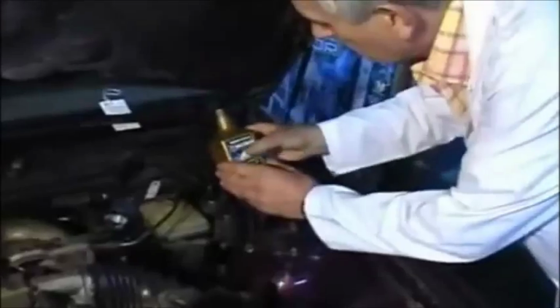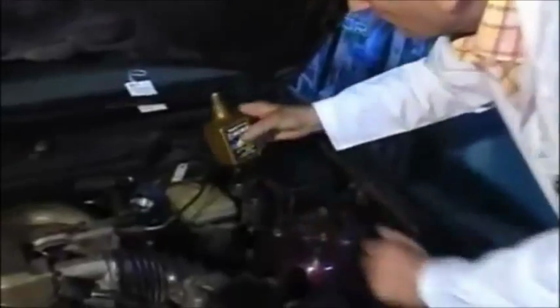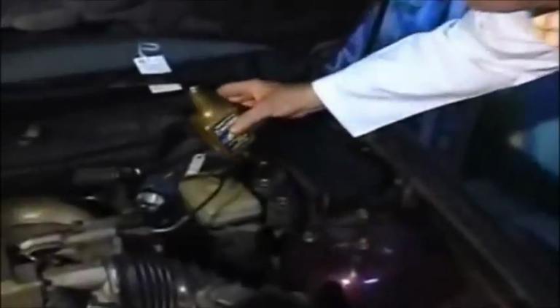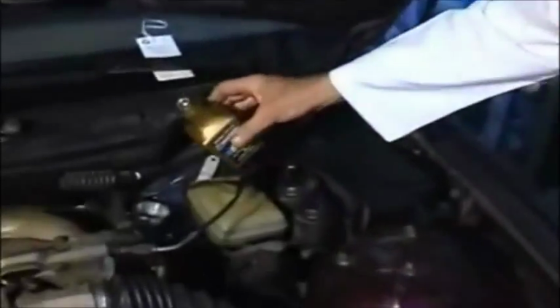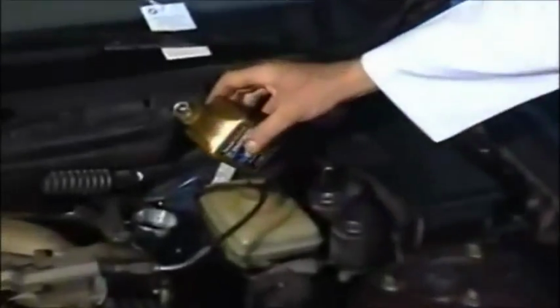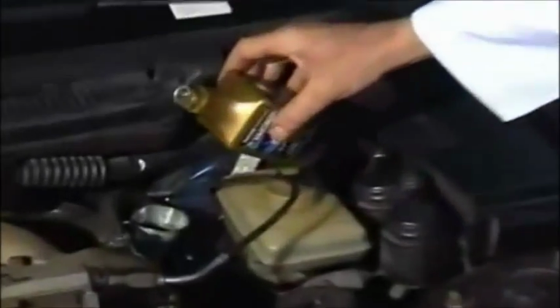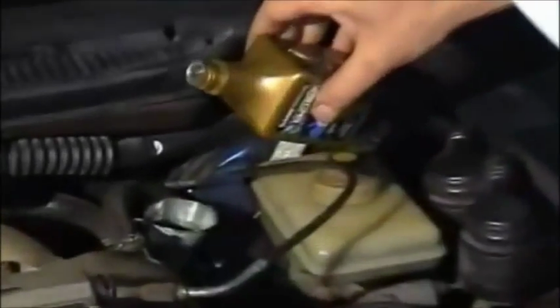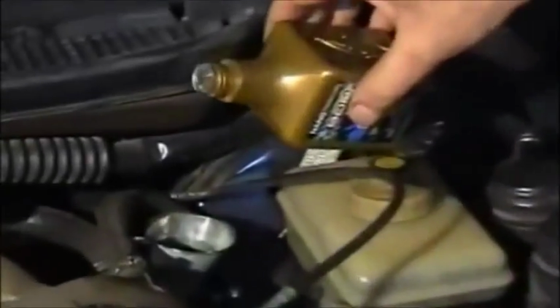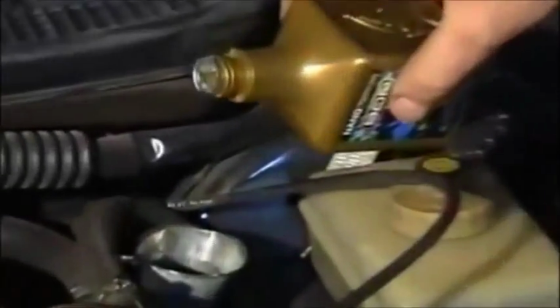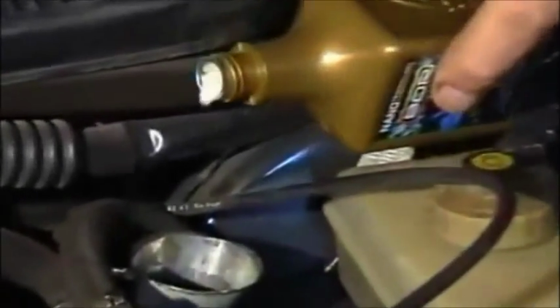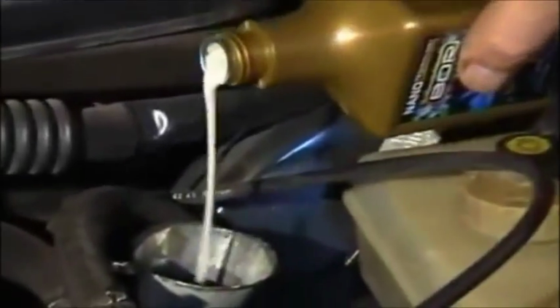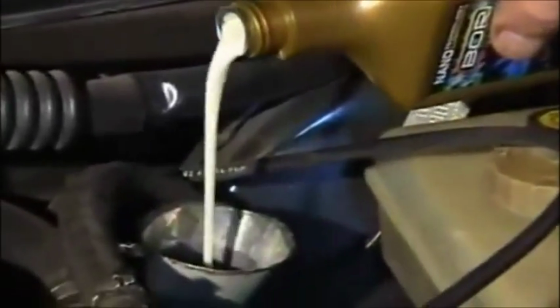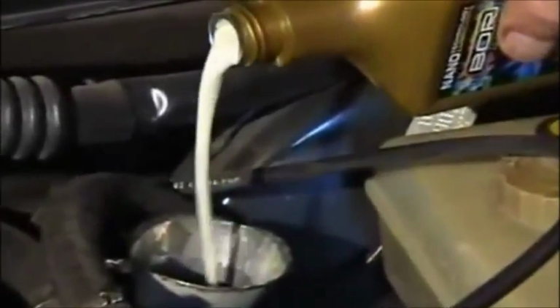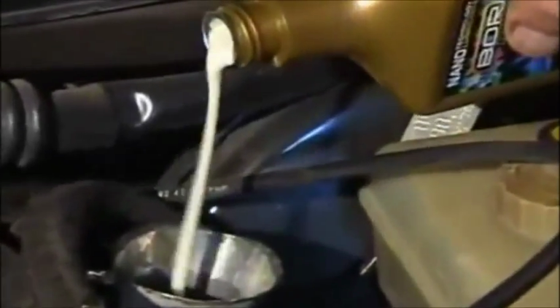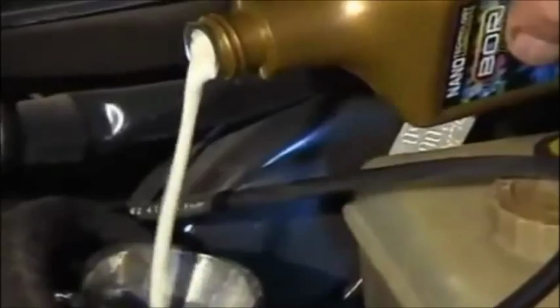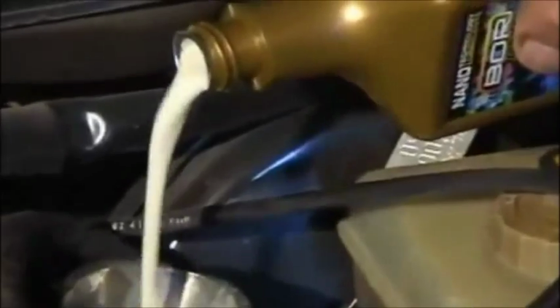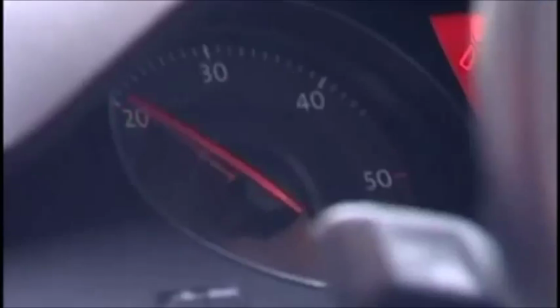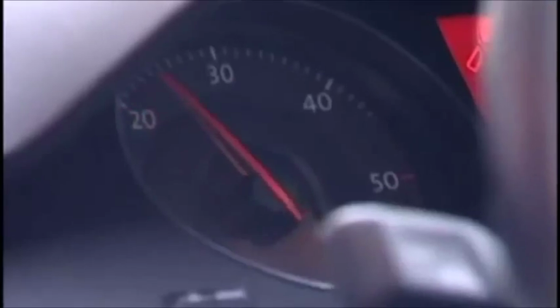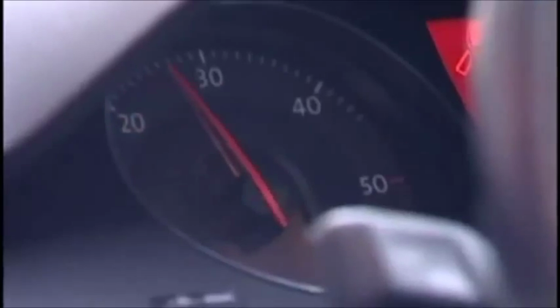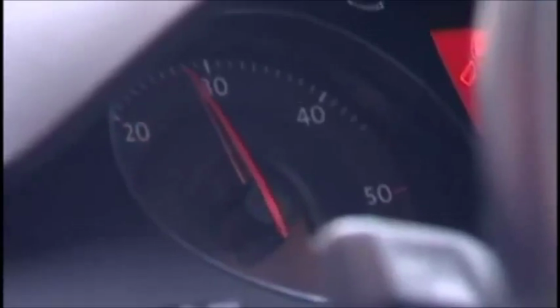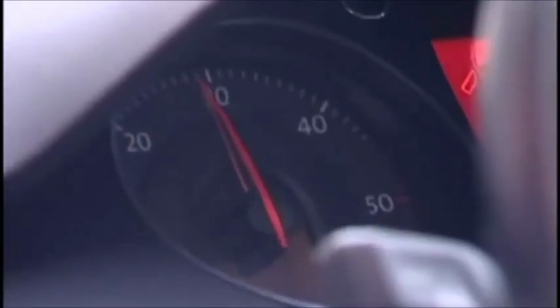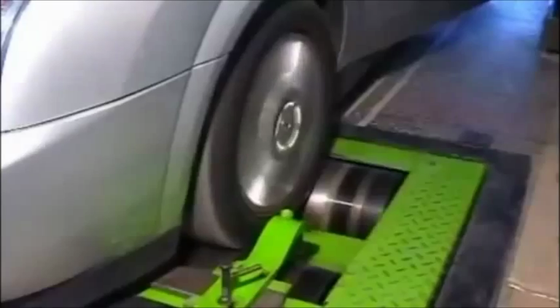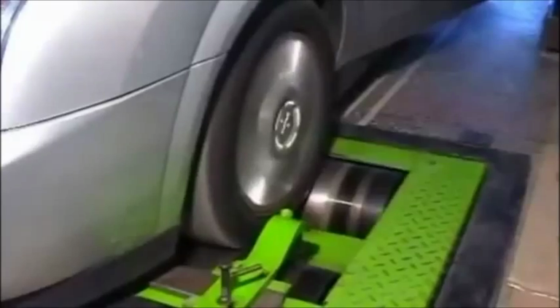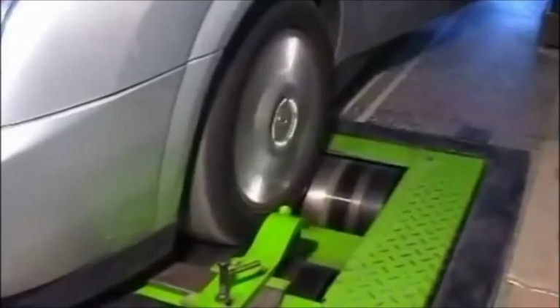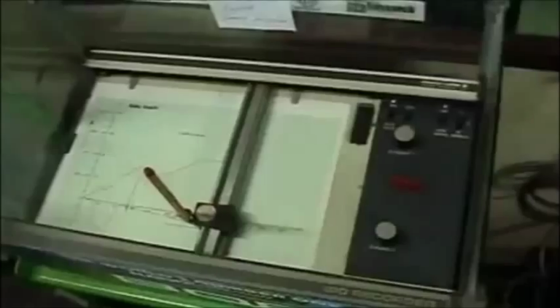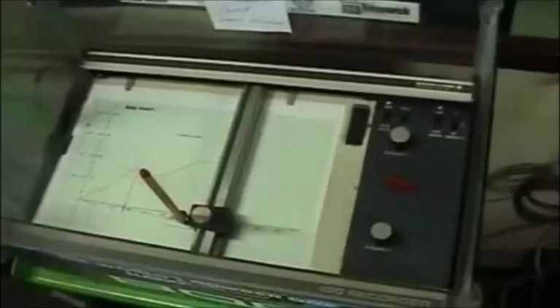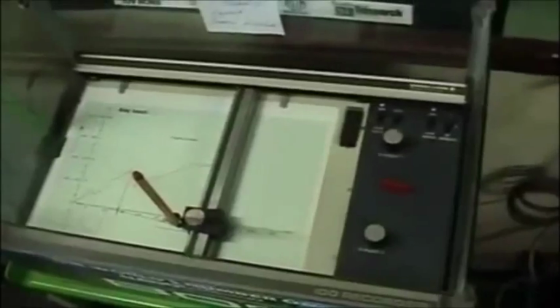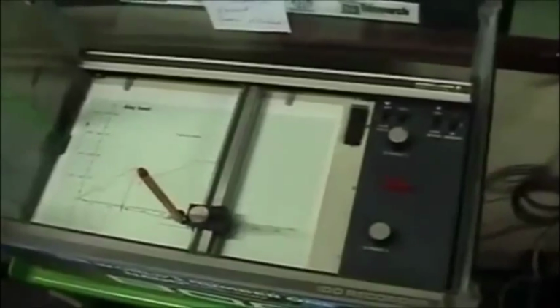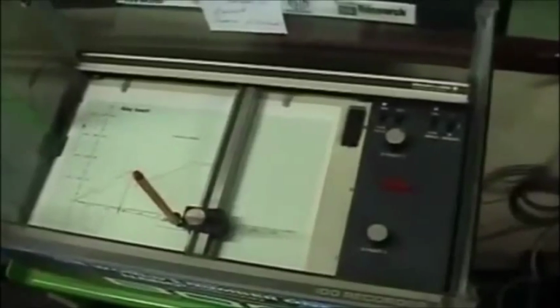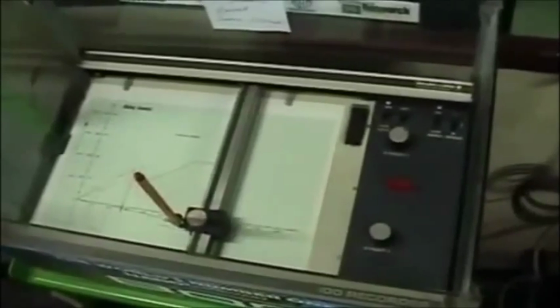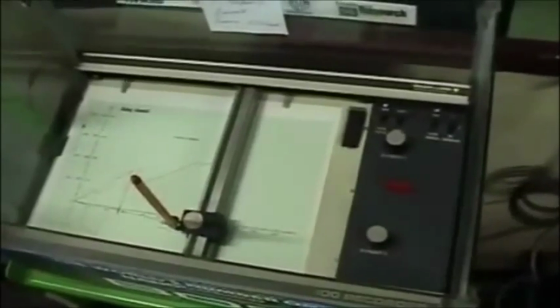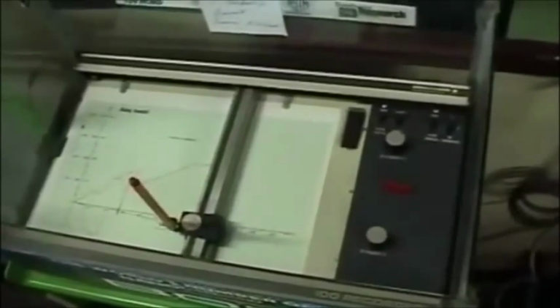Independent testing carried out by the respected TUV Nord technical inspection agency in Germany has validated the claims for Bore Power.